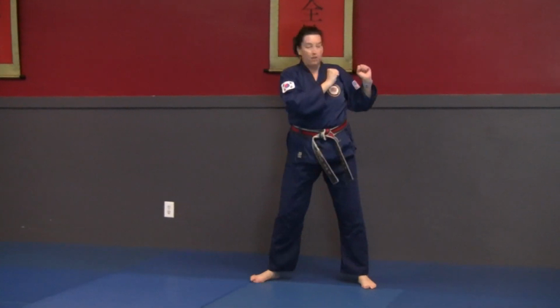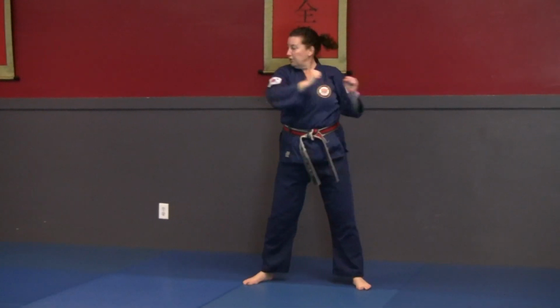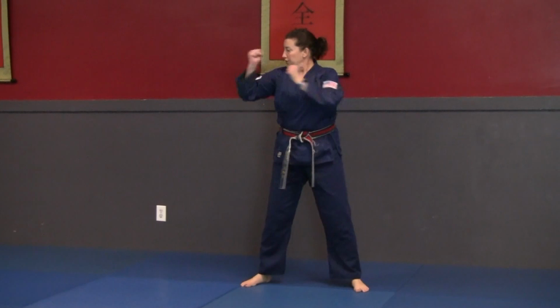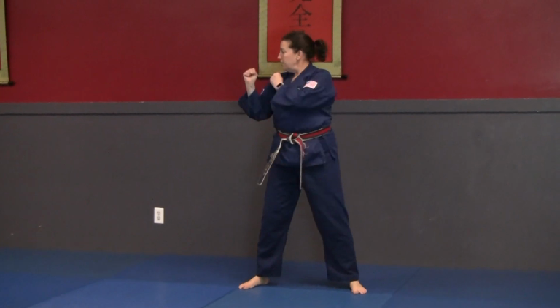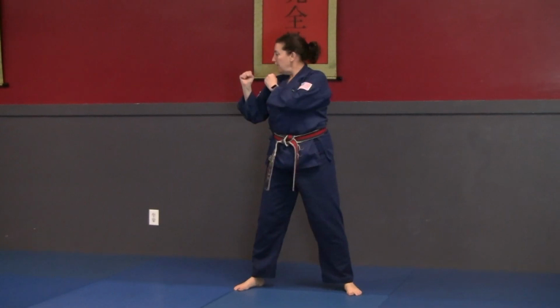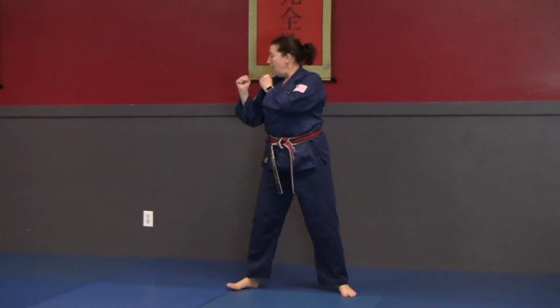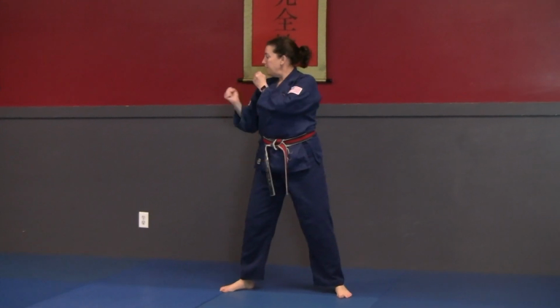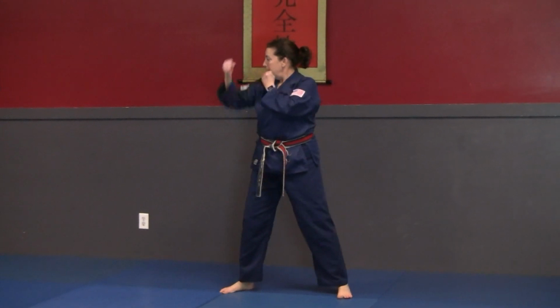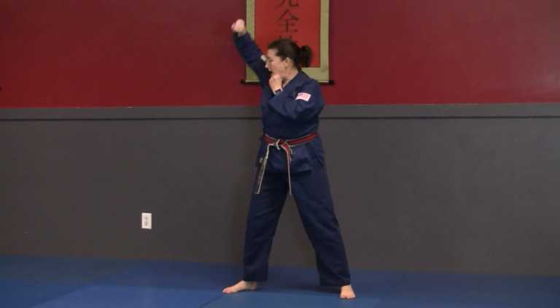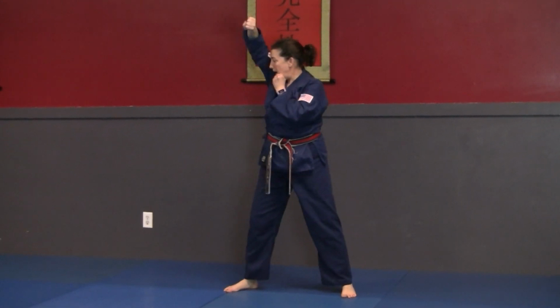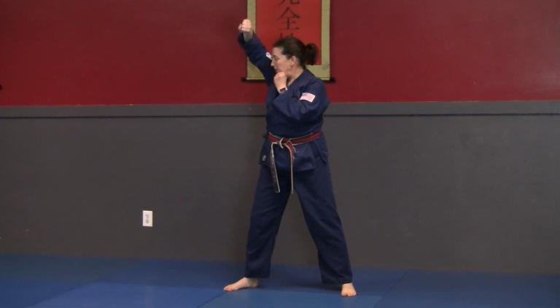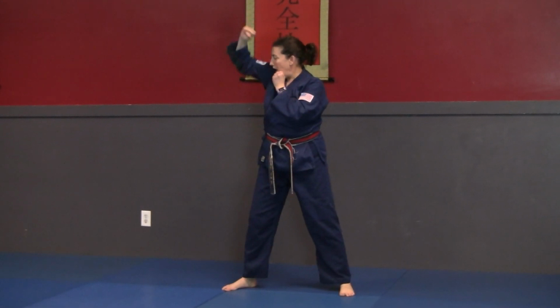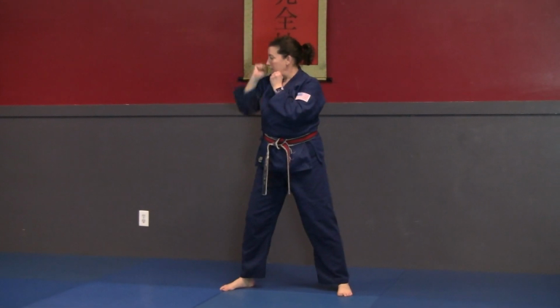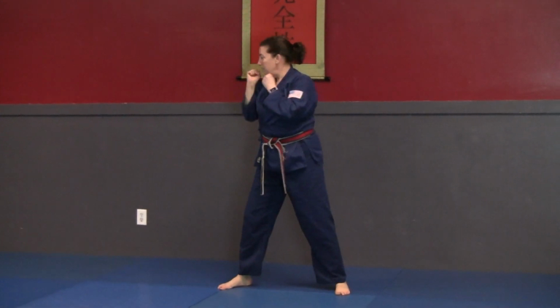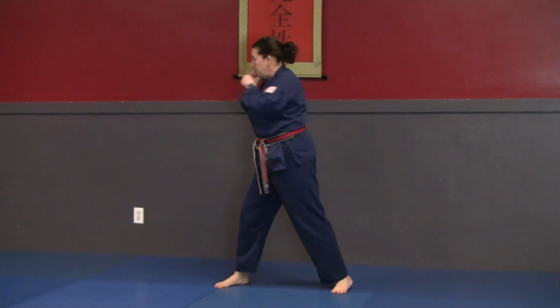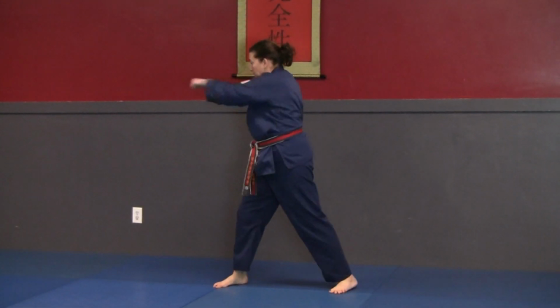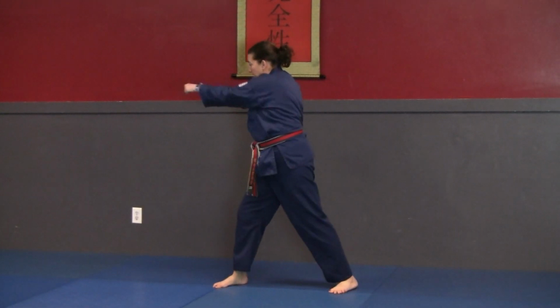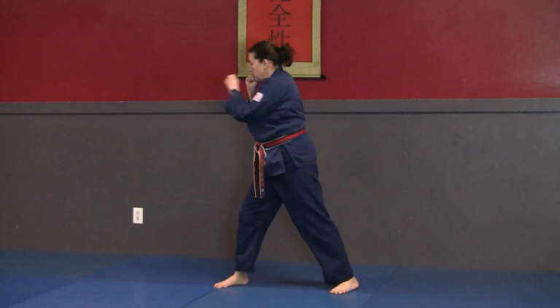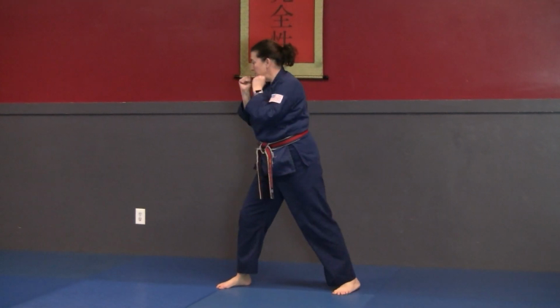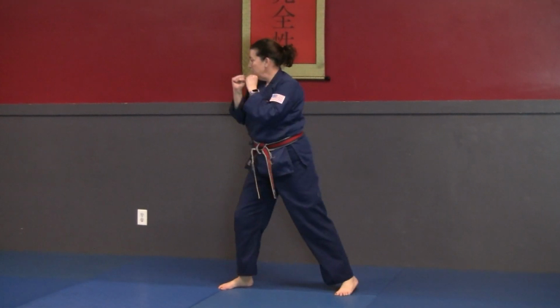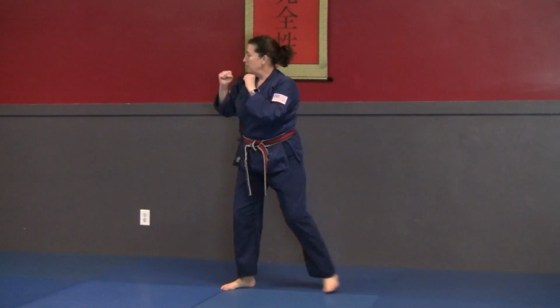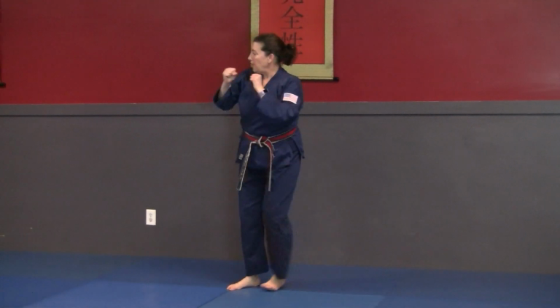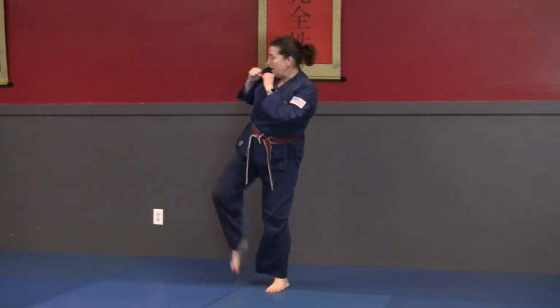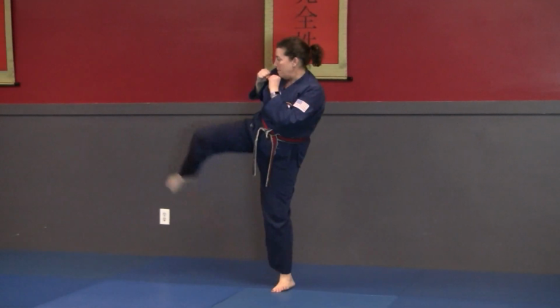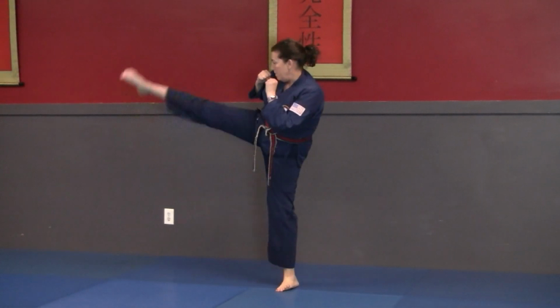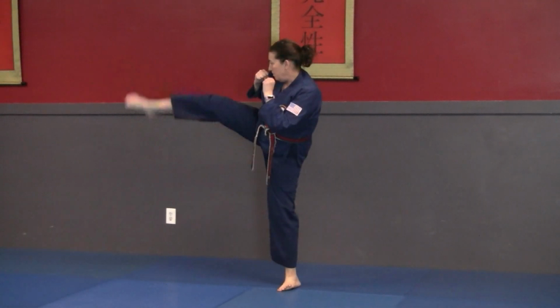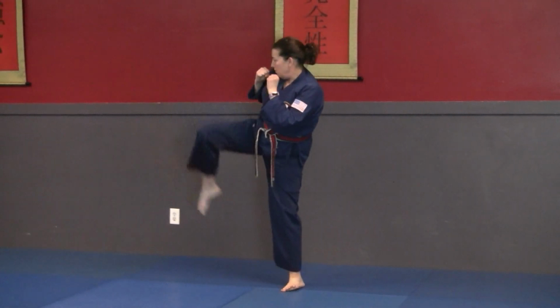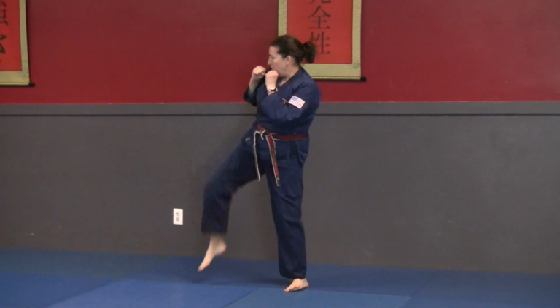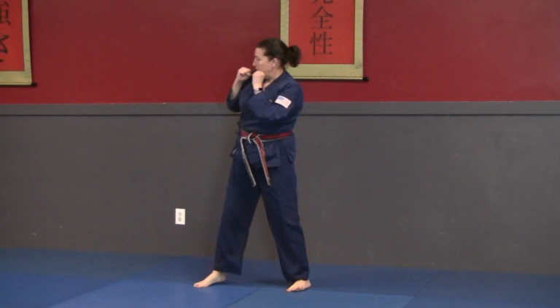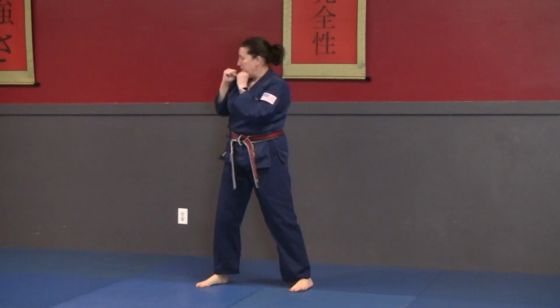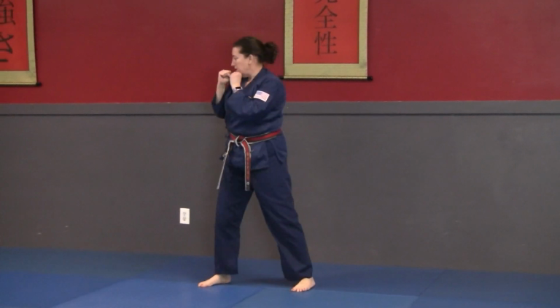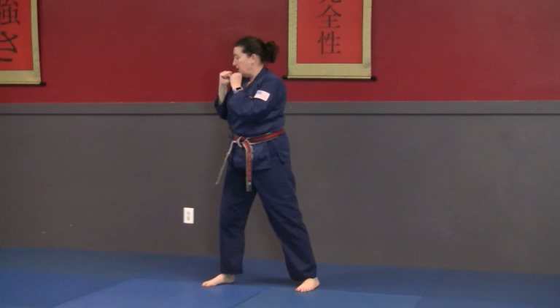Look to the left, high block, punch, slide up, roundhouse kick.